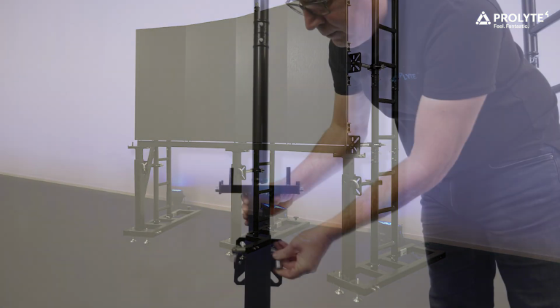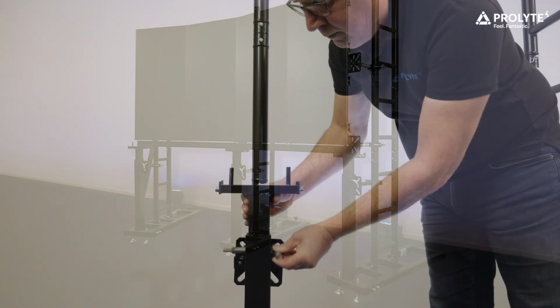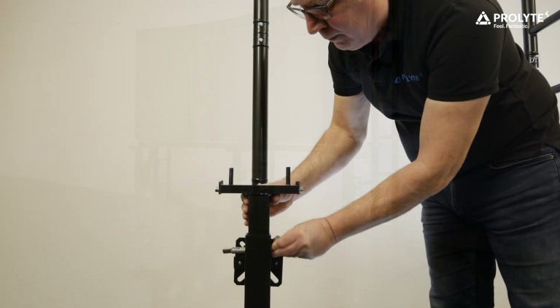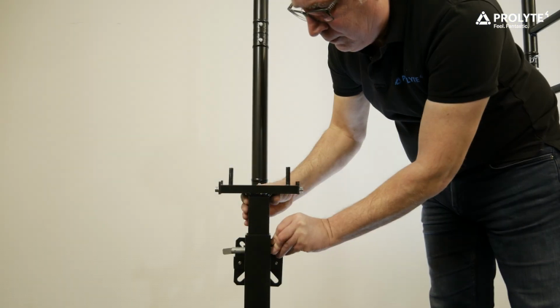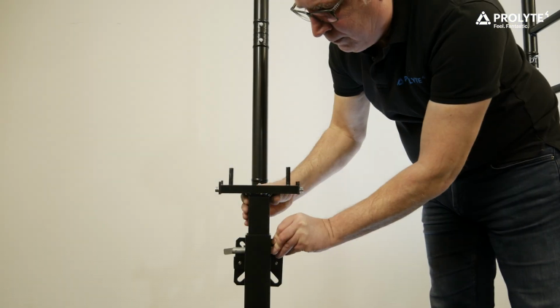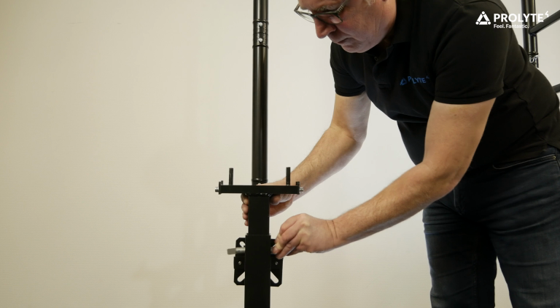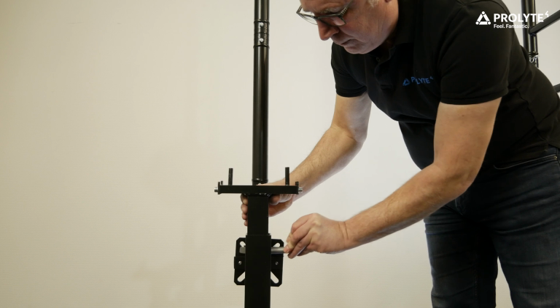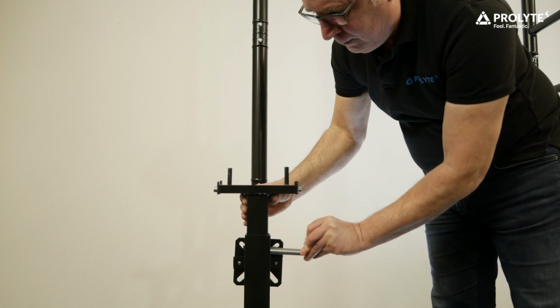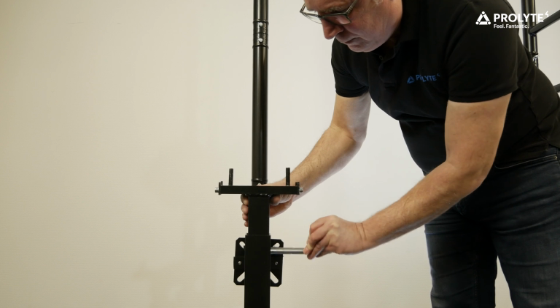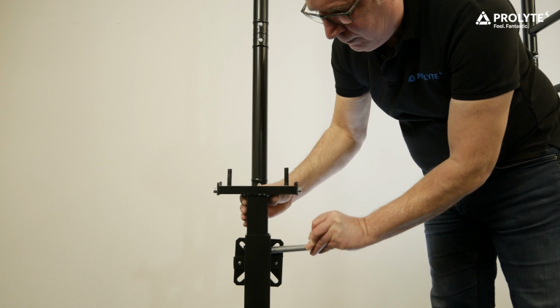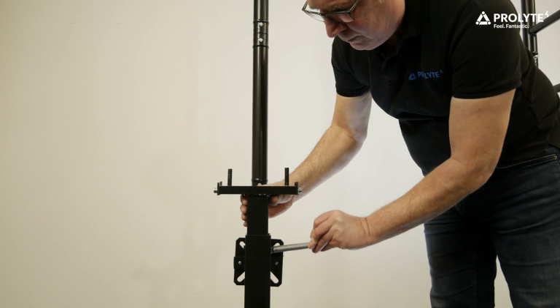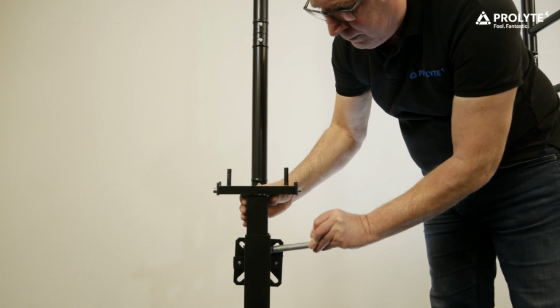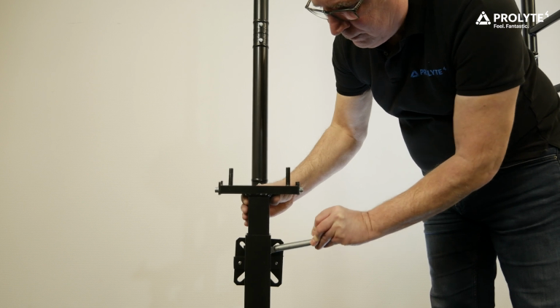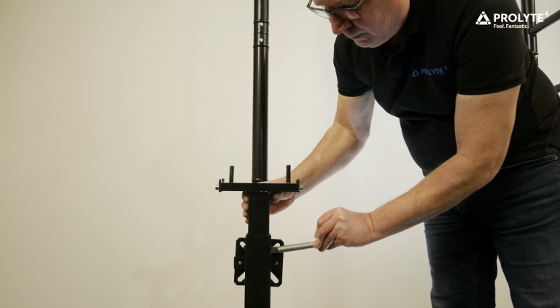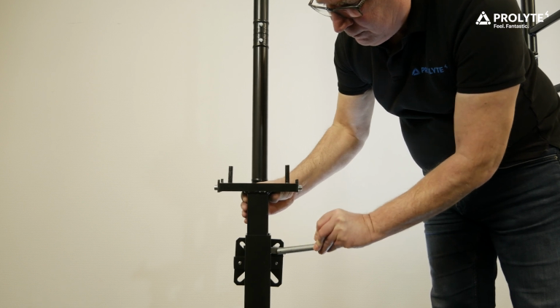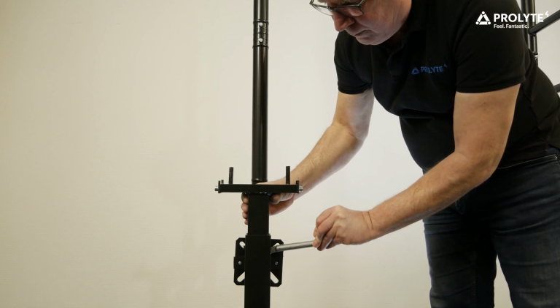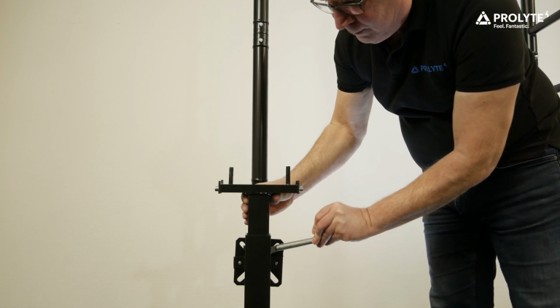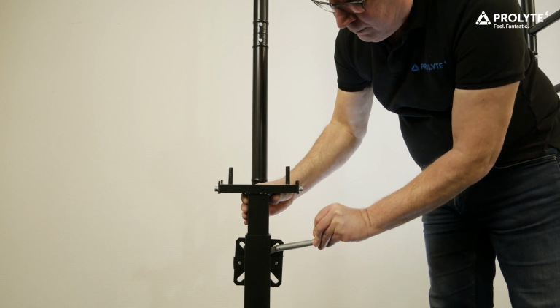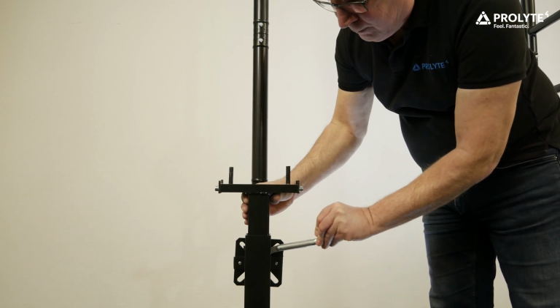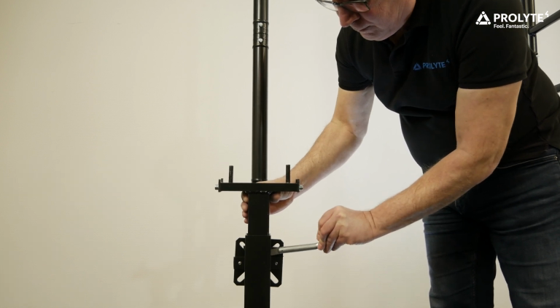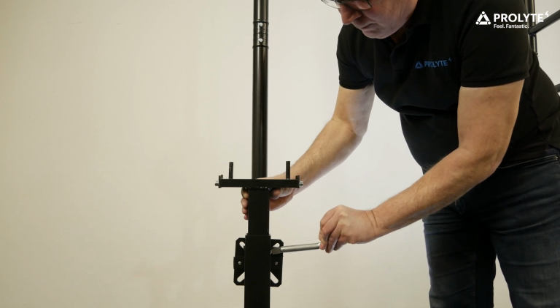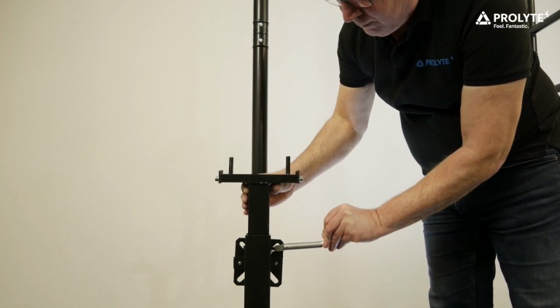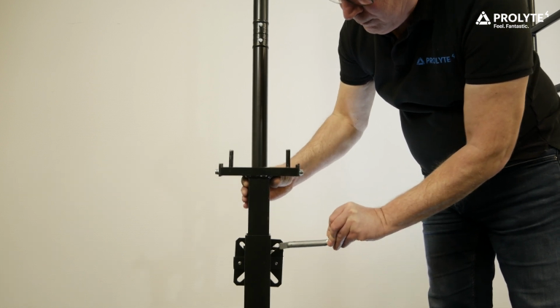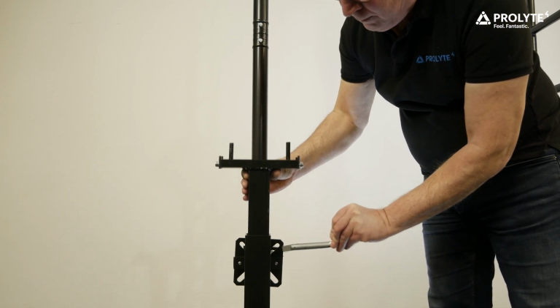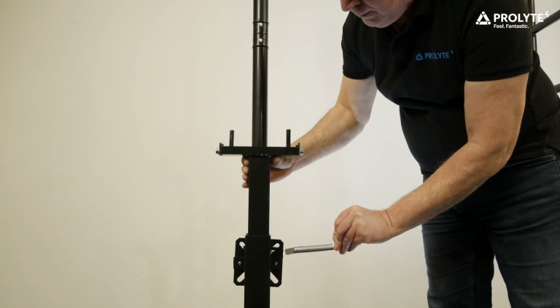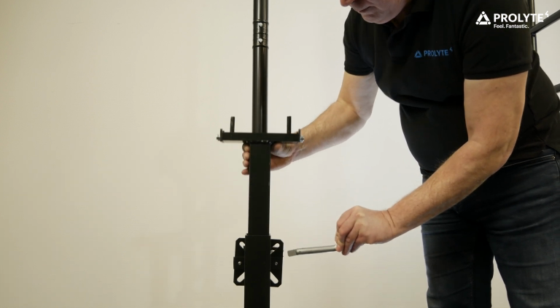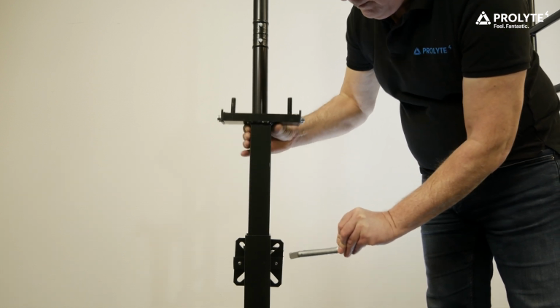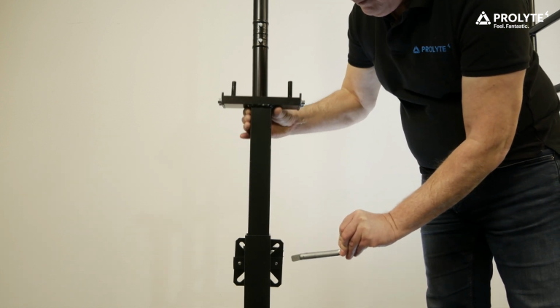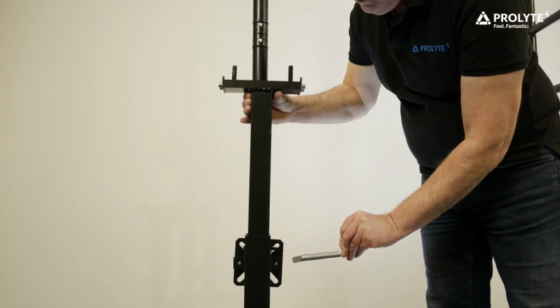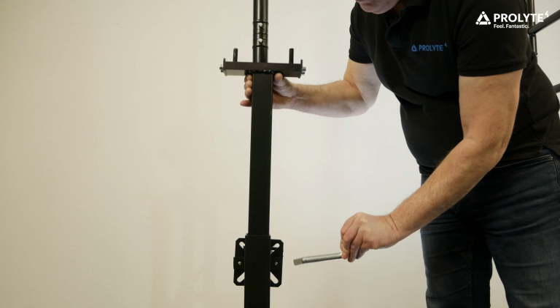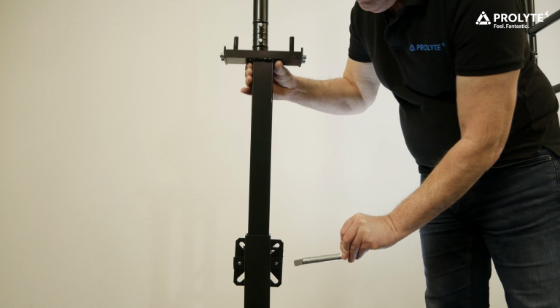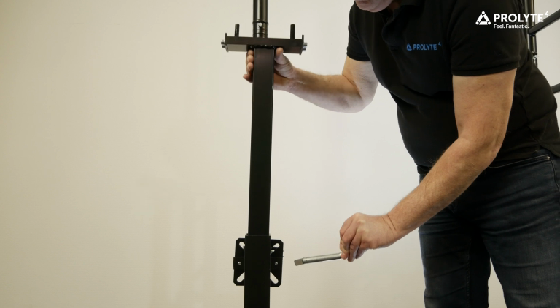If you don't want to start your screen from ground level, we now have an adjustable leg support available to start the screen from a higher level.